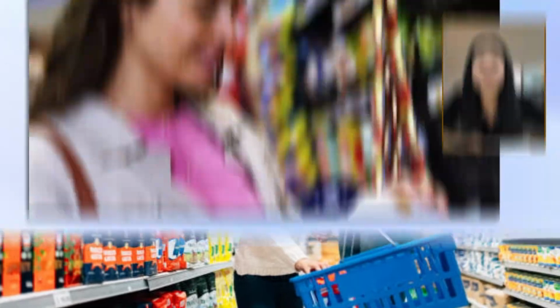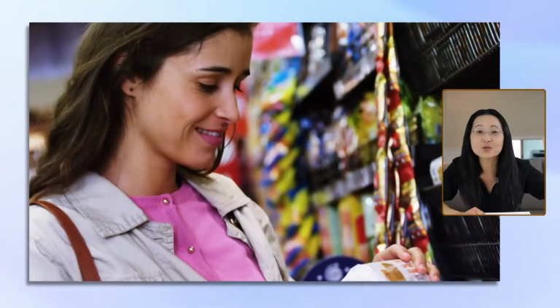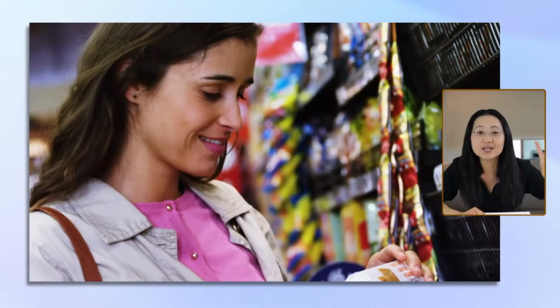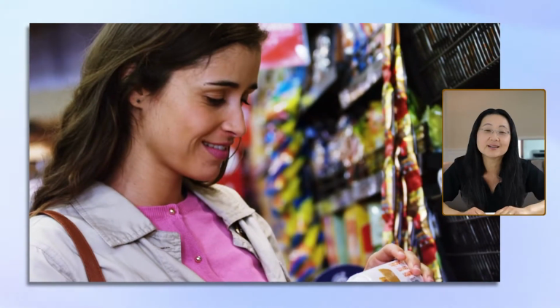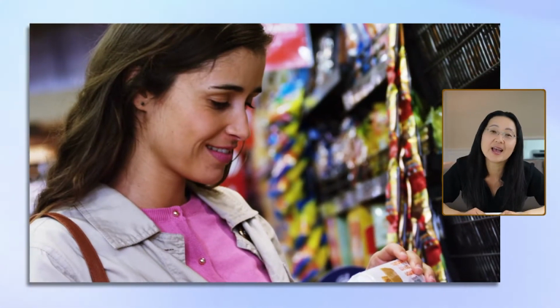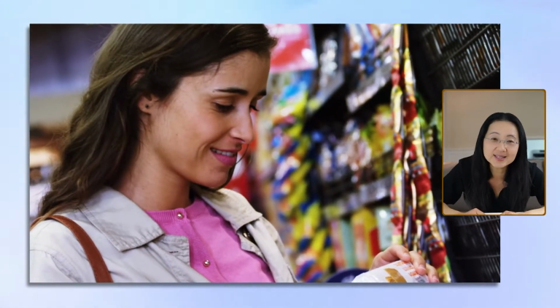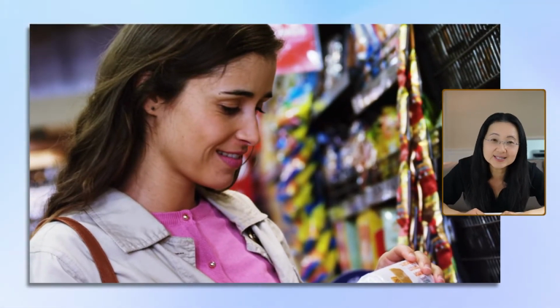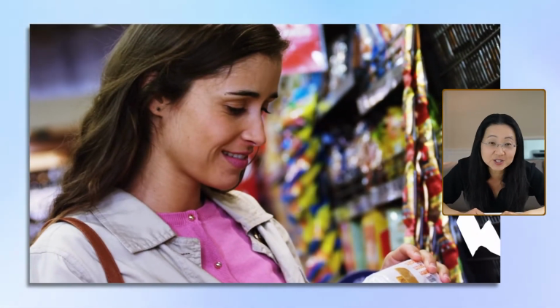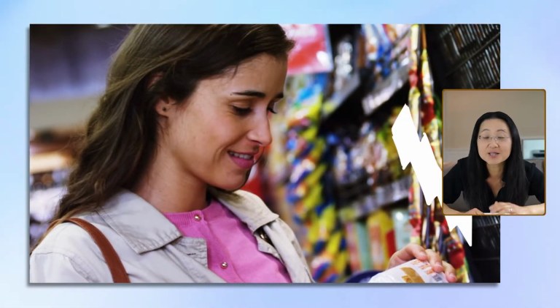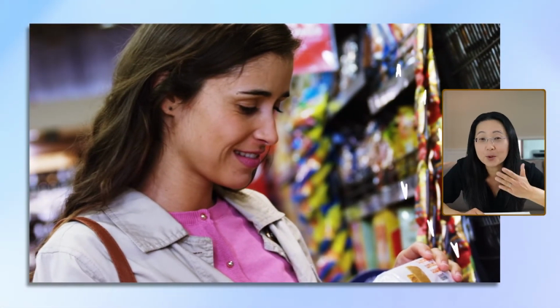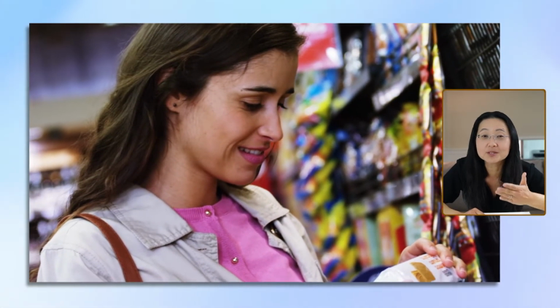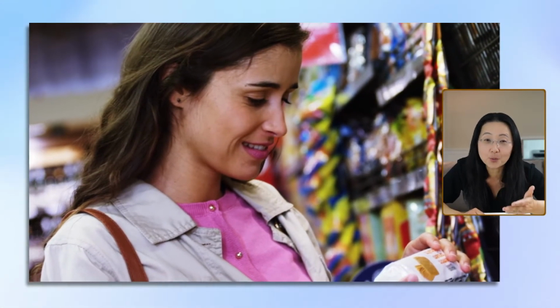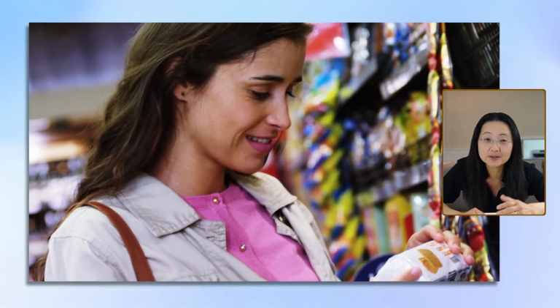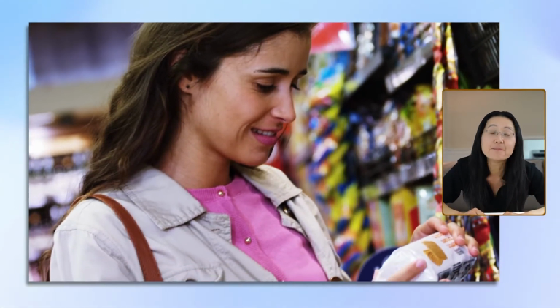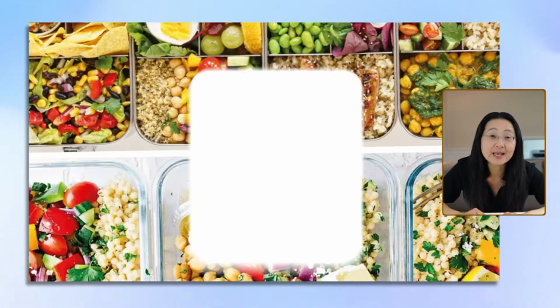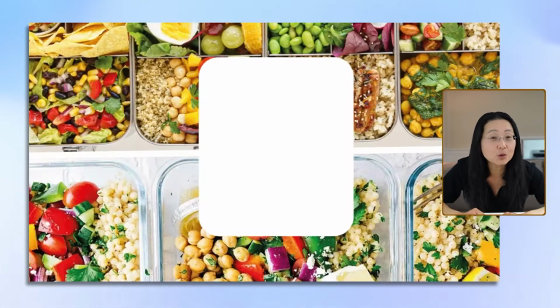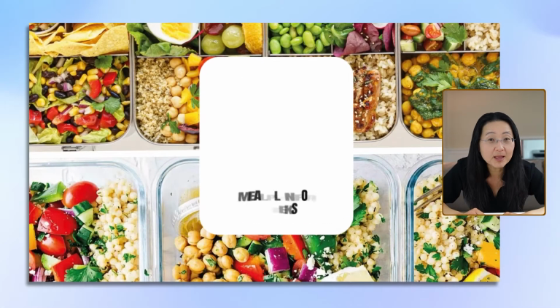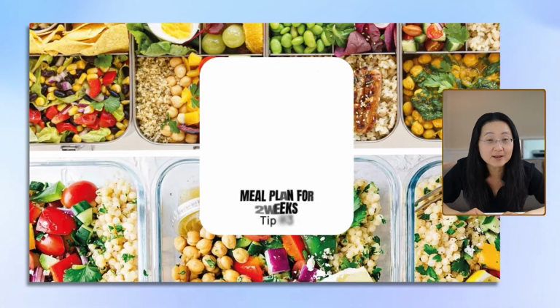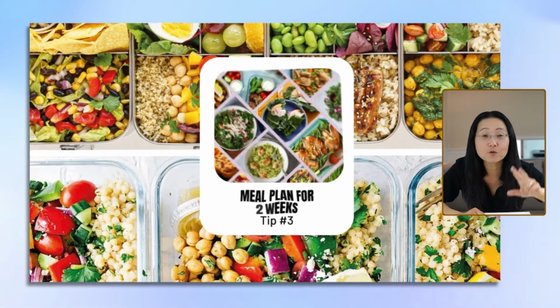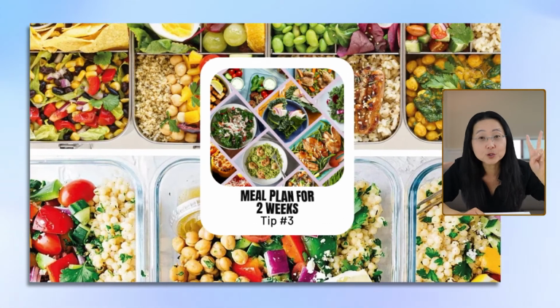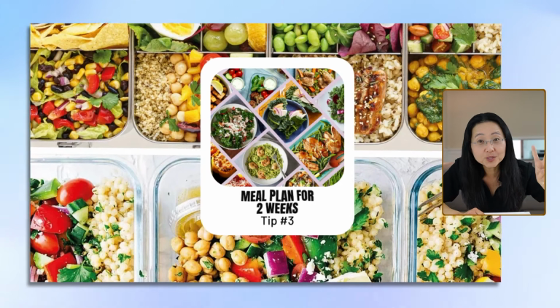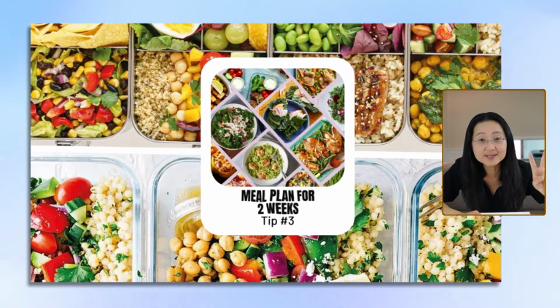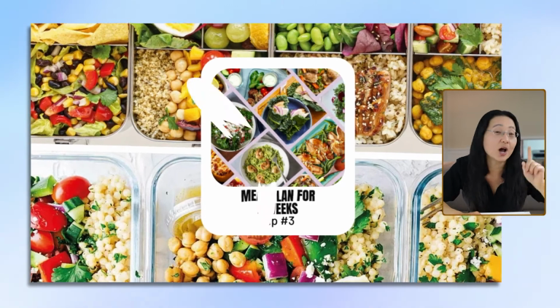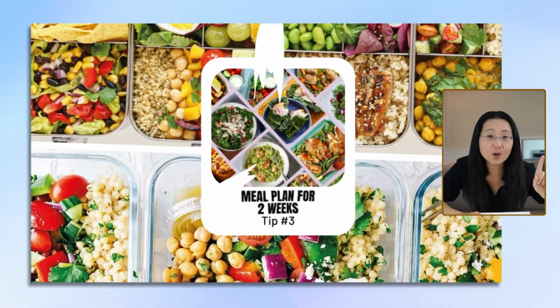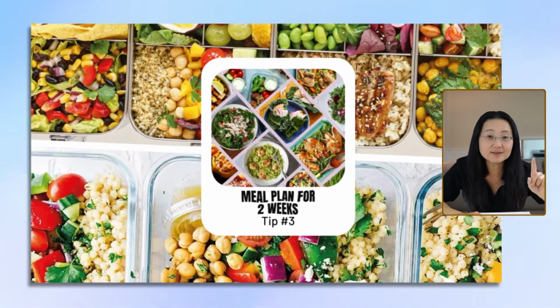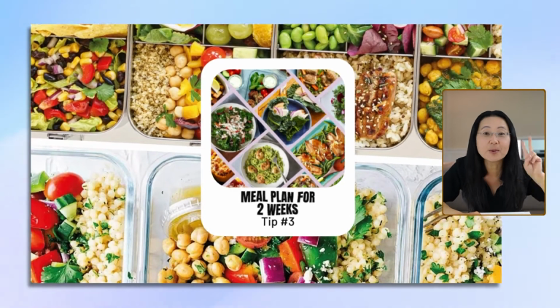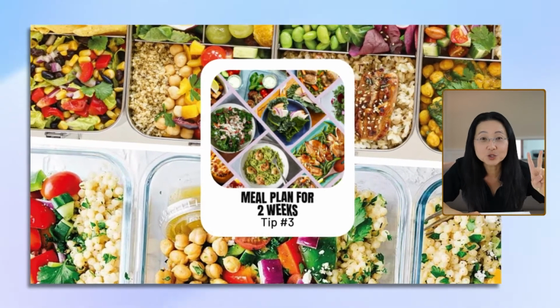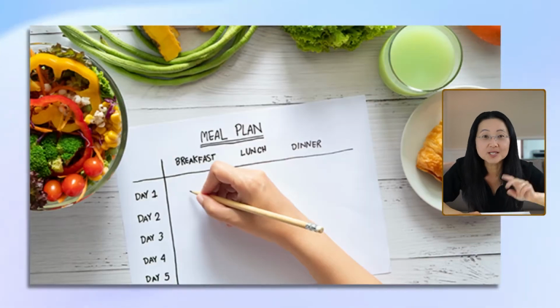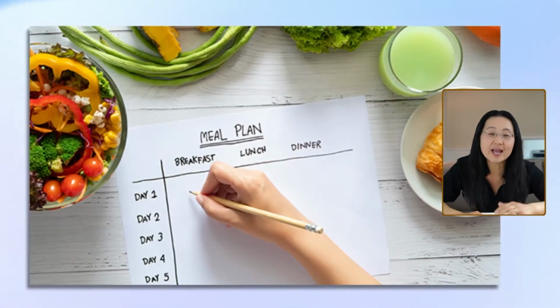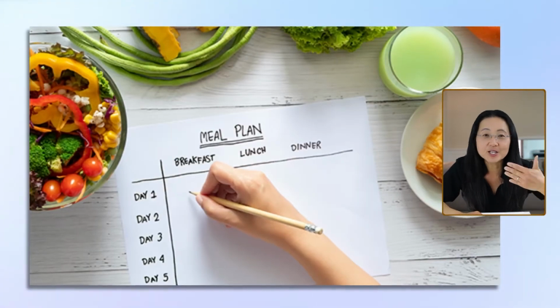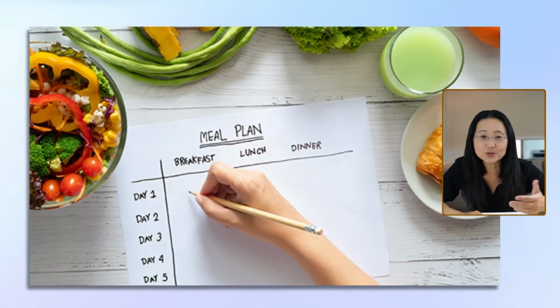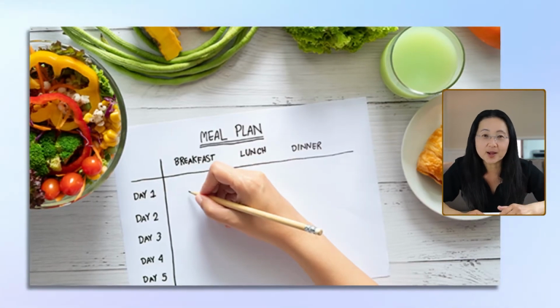Number three, and this is actually the most important, make a meal plan for two weeks — not one, but two weeks. And here's why.